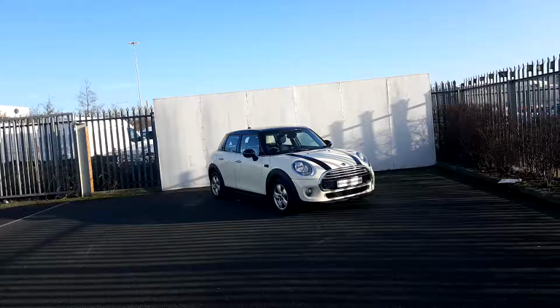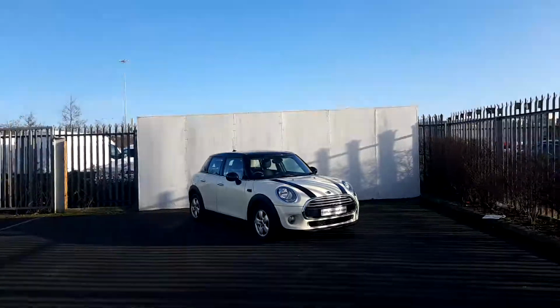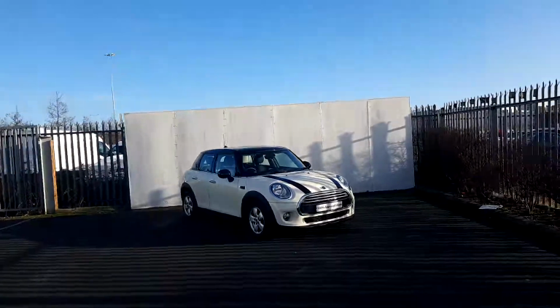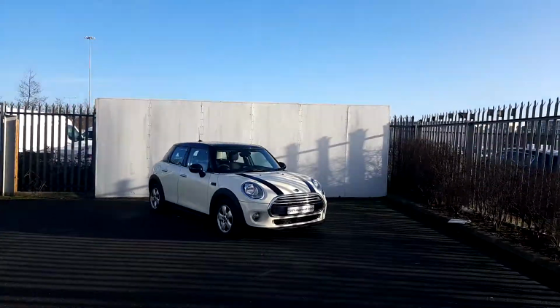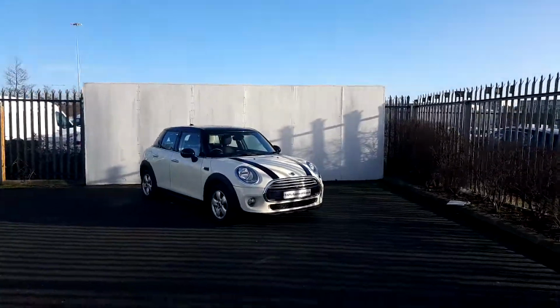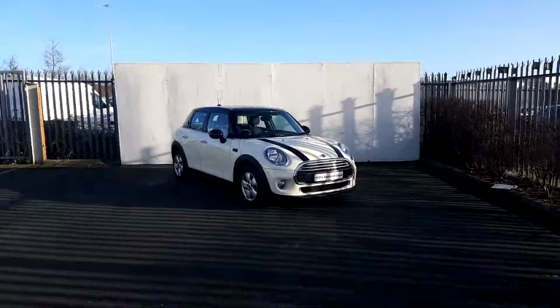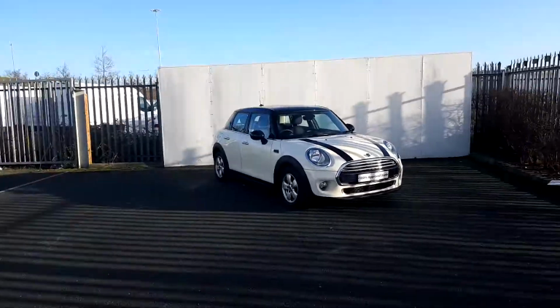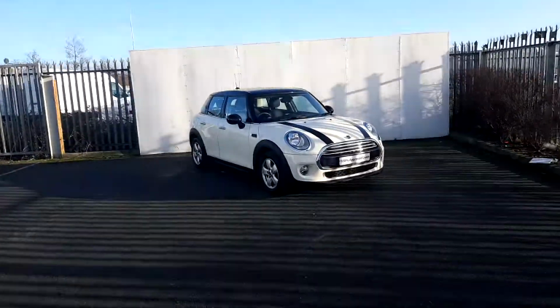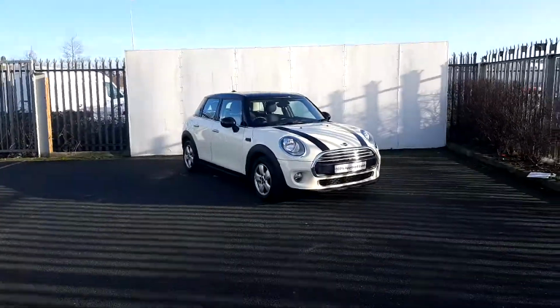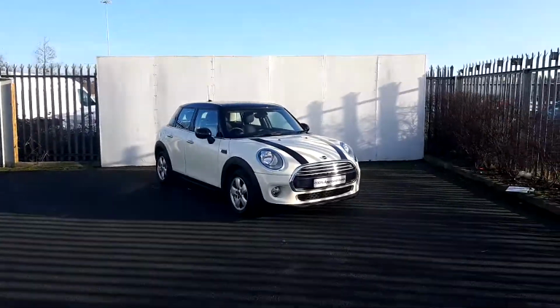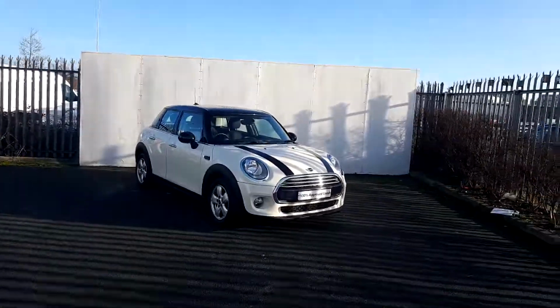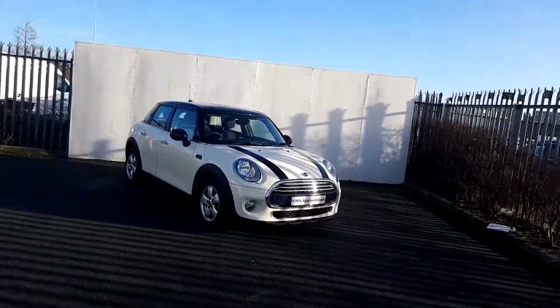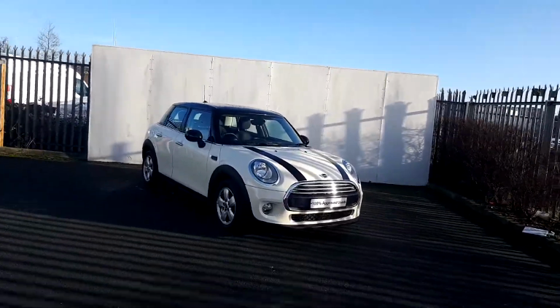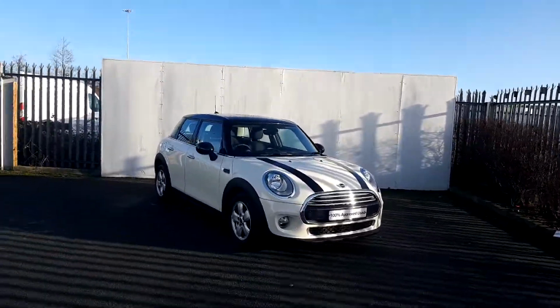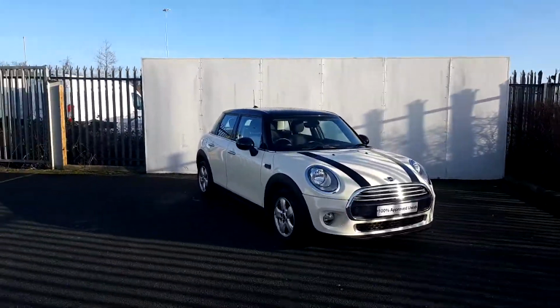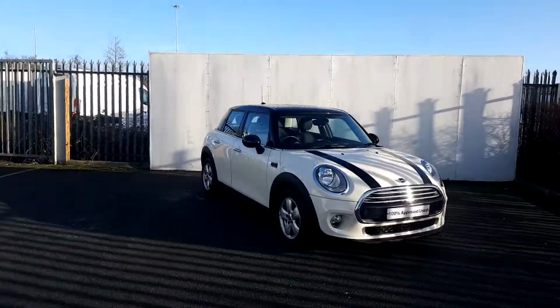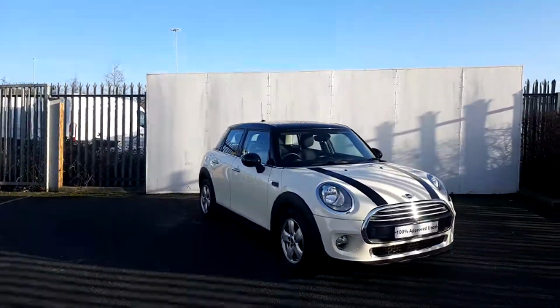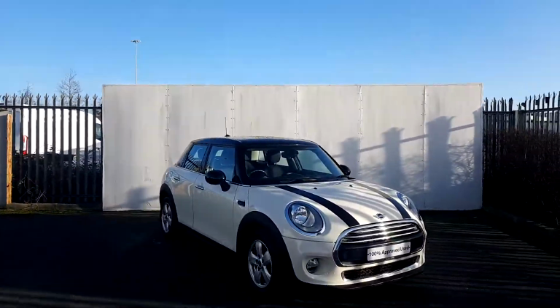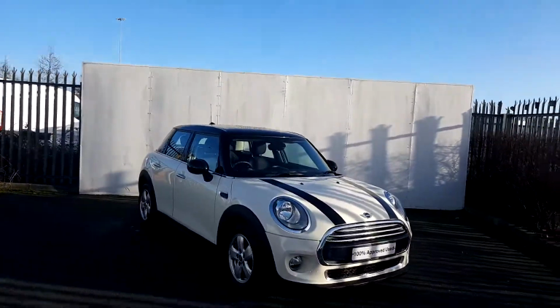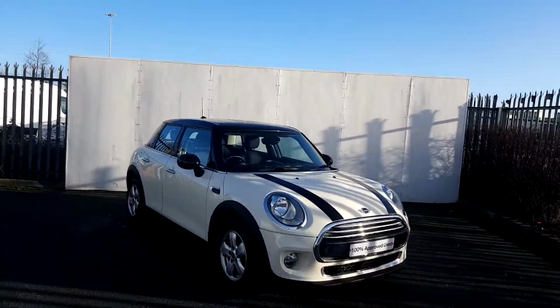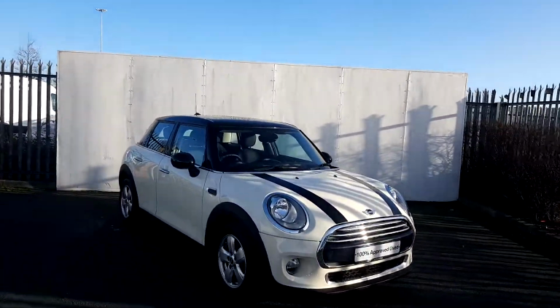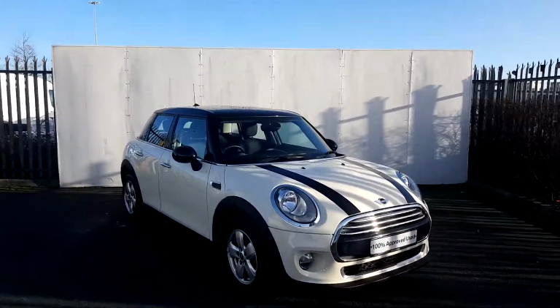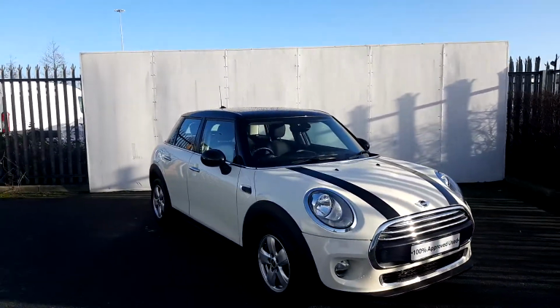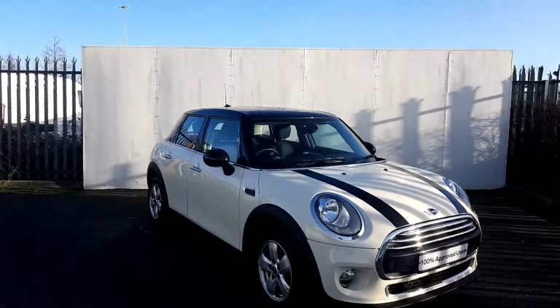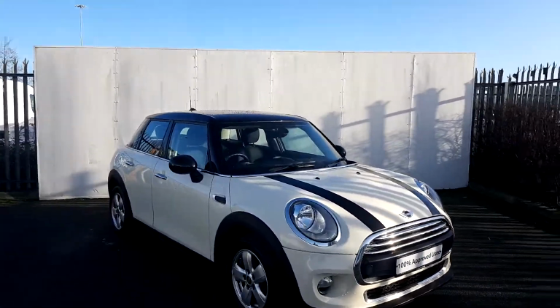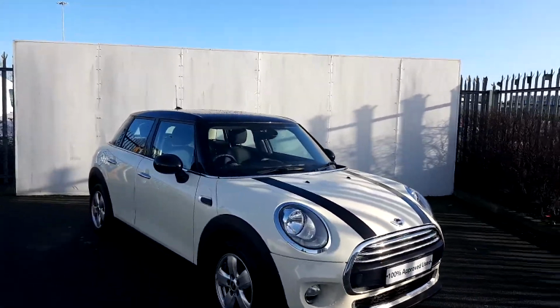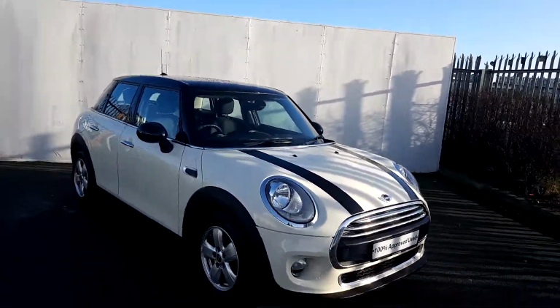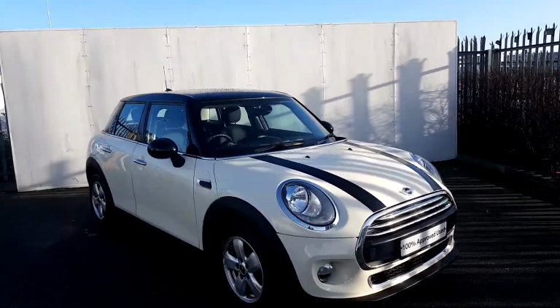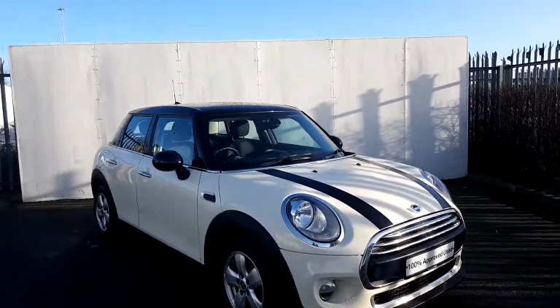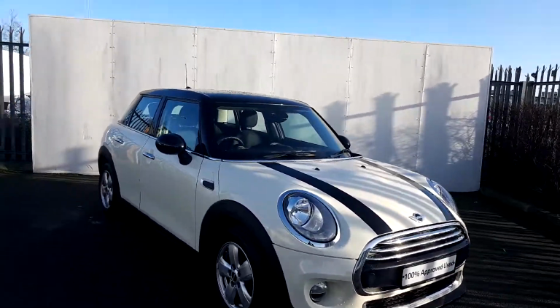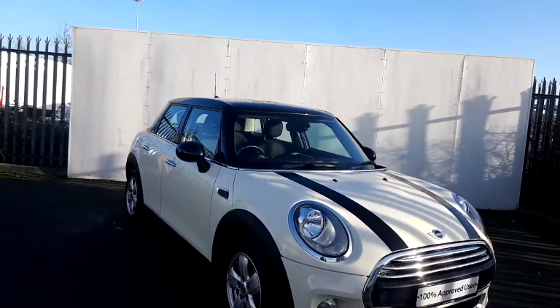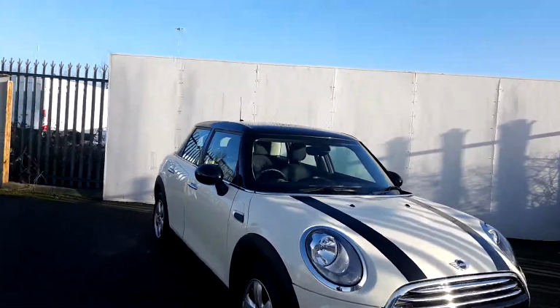It's Dylan here from Joe Duffy Mini. Today I'm going to be talking to you about this Mini Cooper 1.5 5-door.